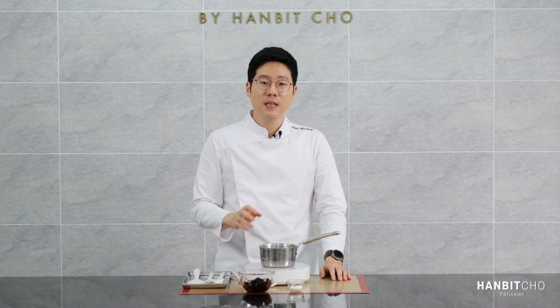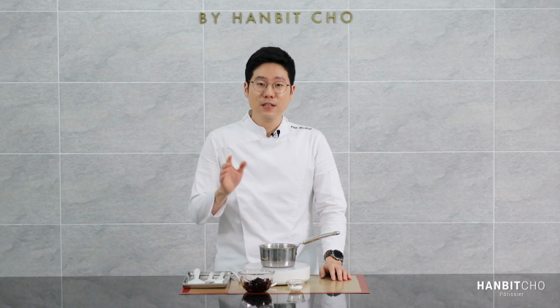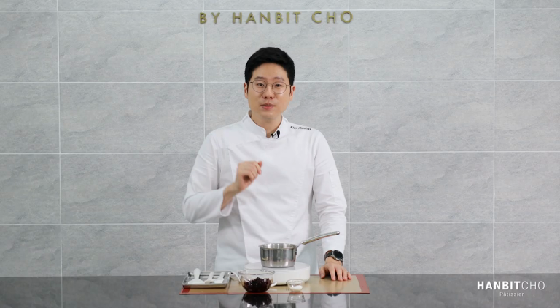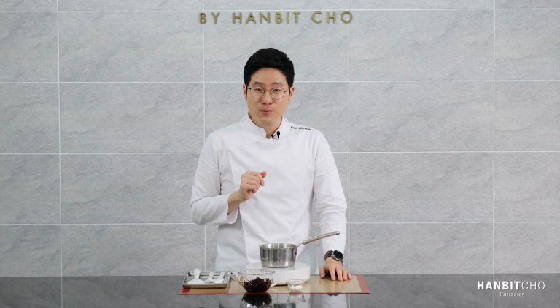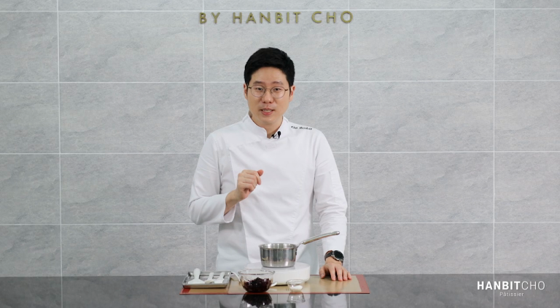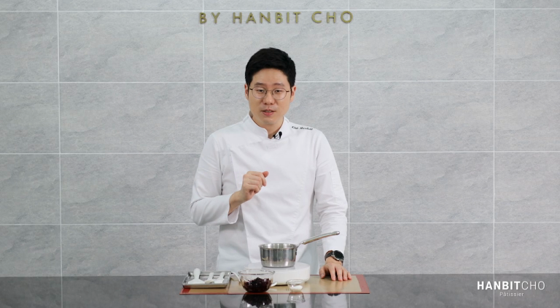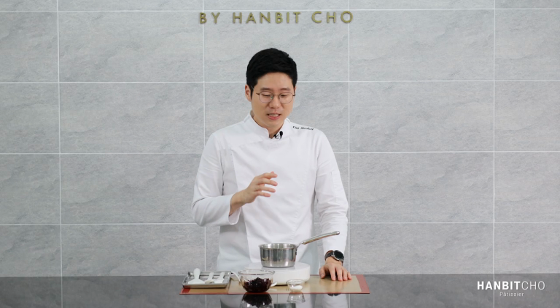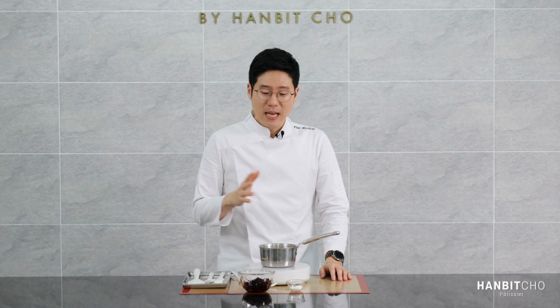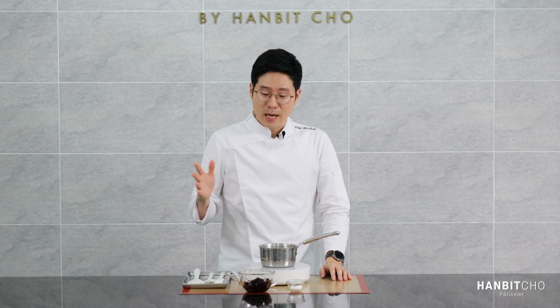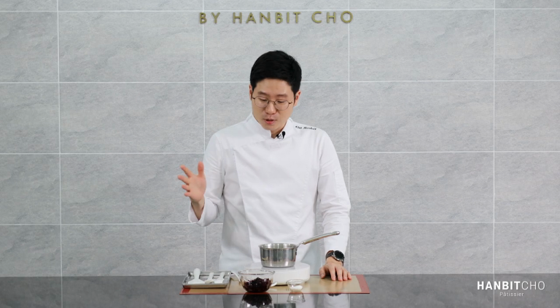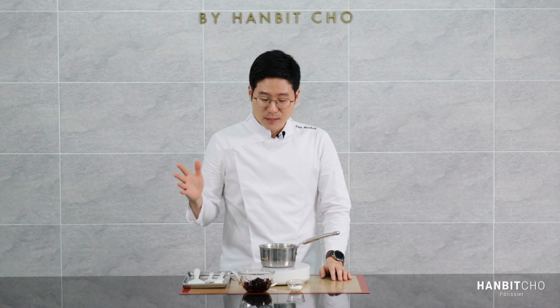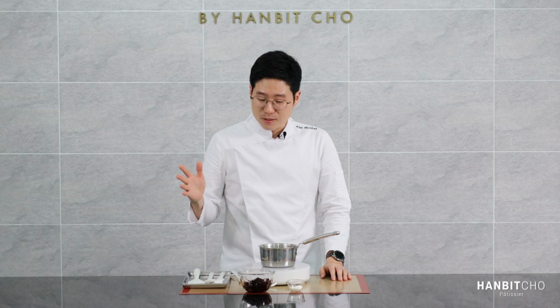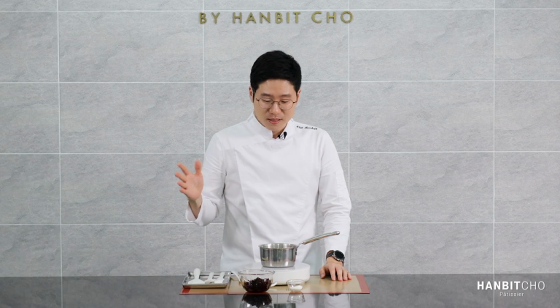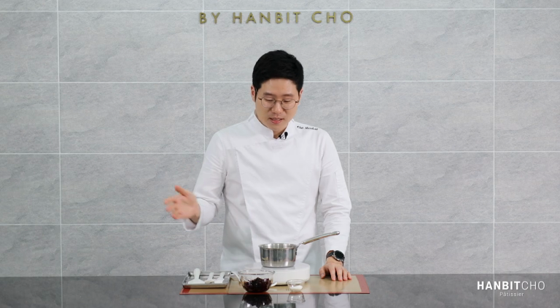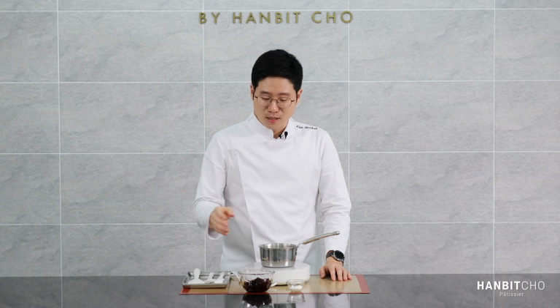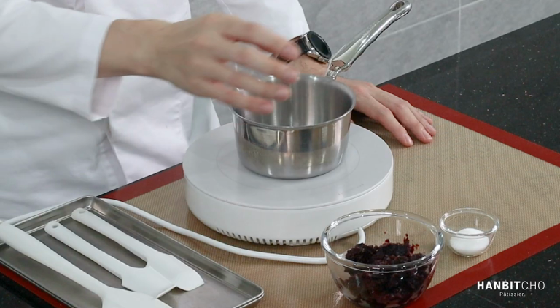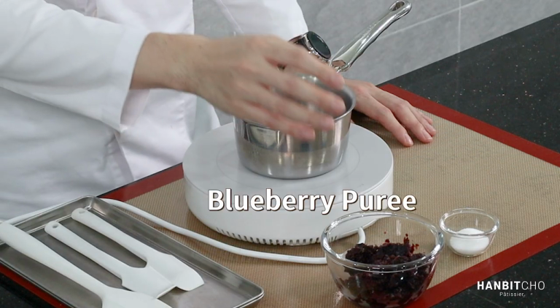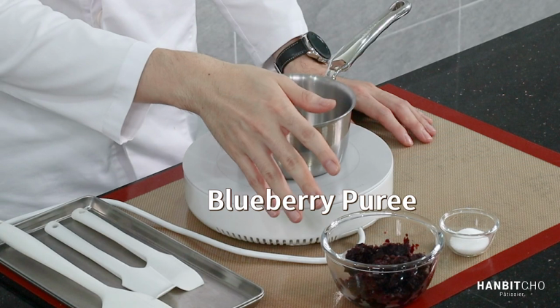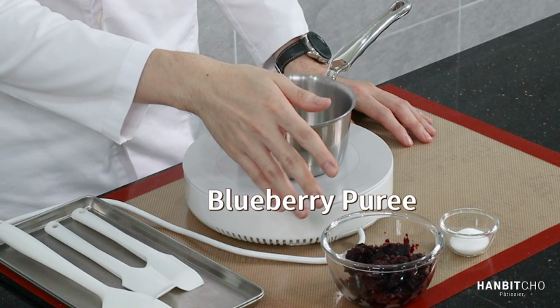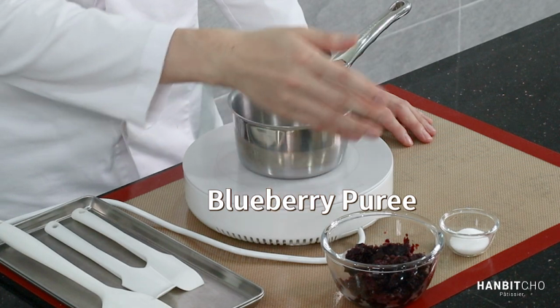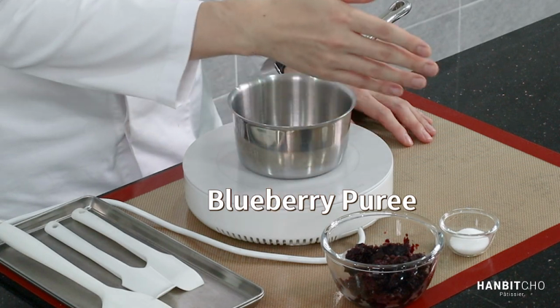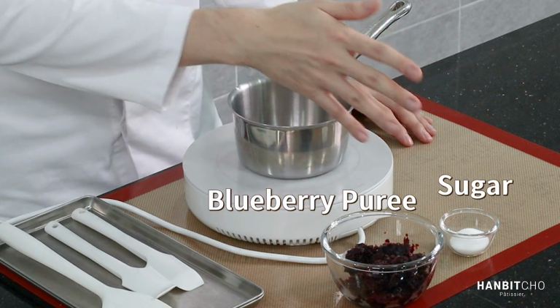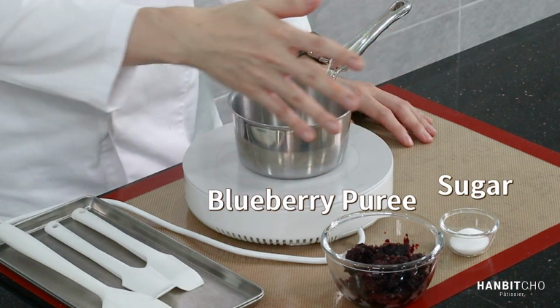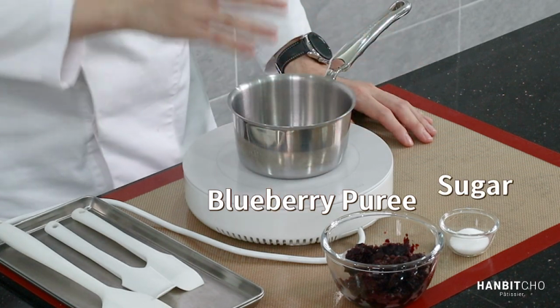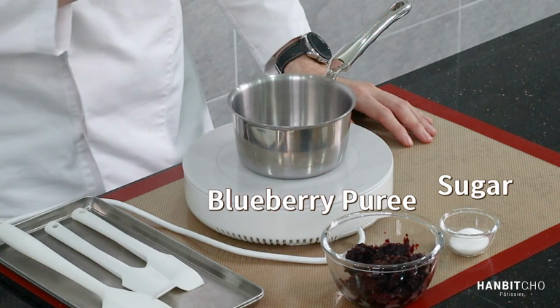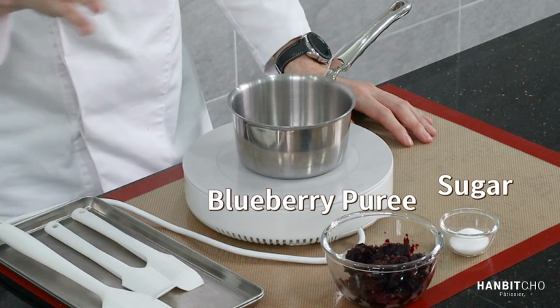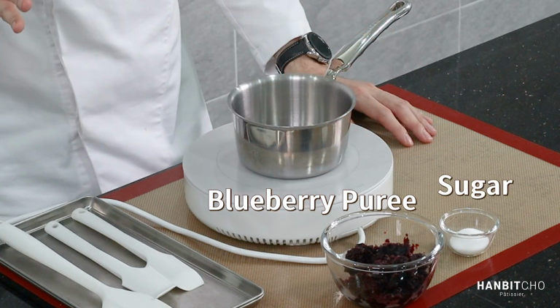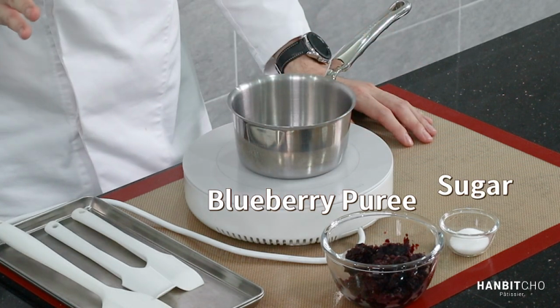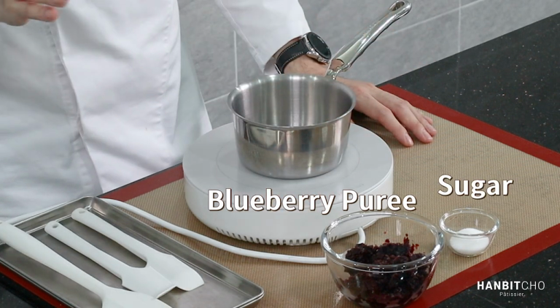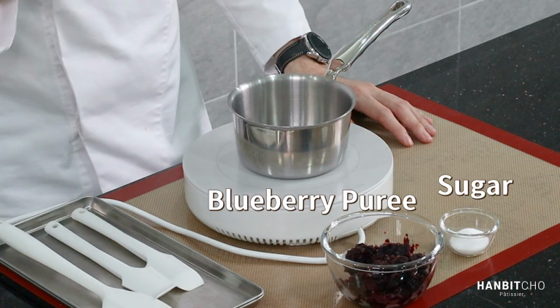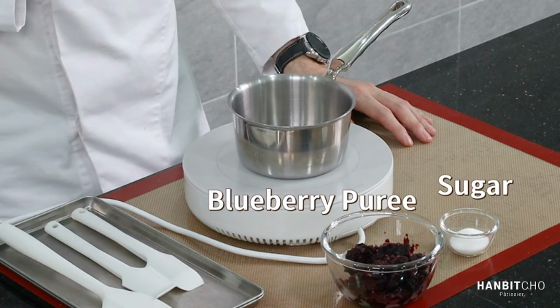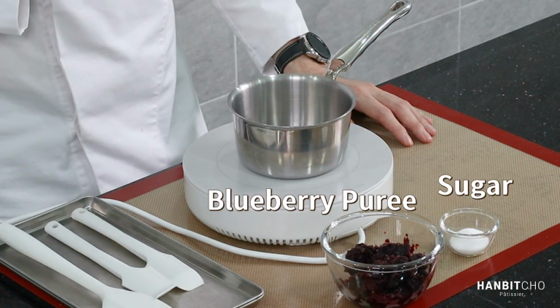Now I'm going to make blueberry sauce. The blueberry sauce consists of blueberry puree and sugar — I'm just going to bring it to a boil and that'll be it.